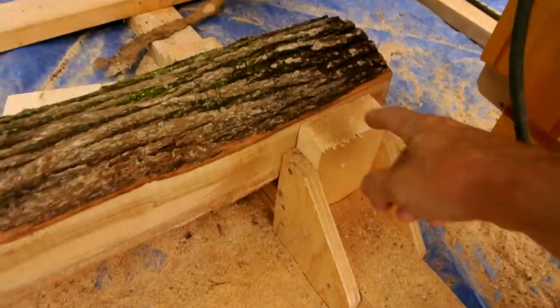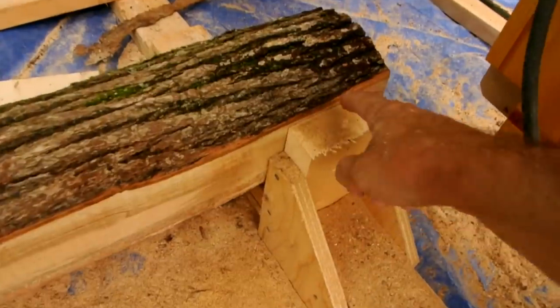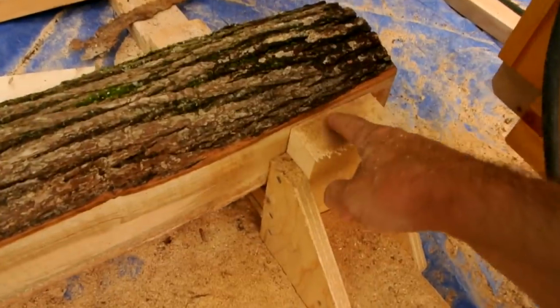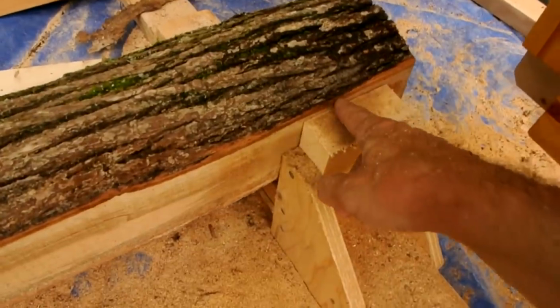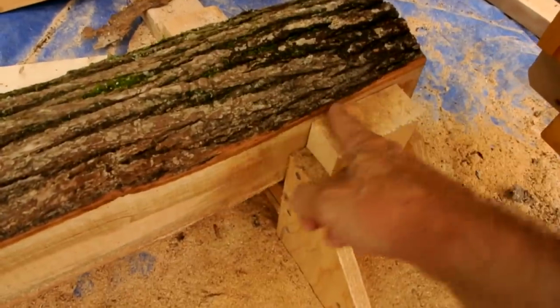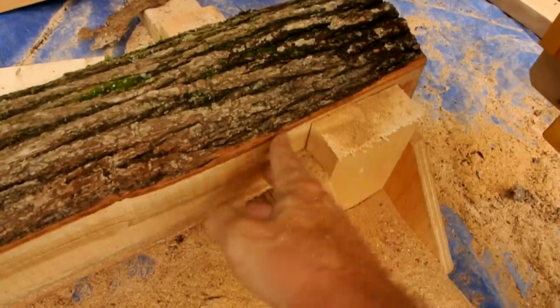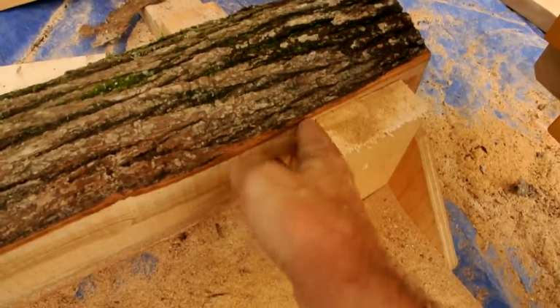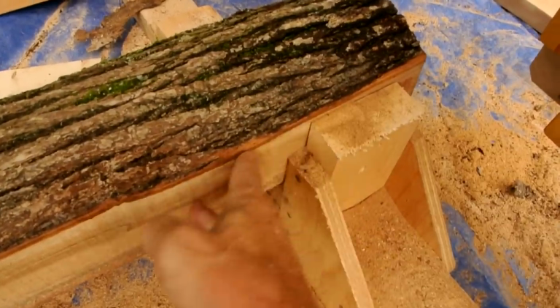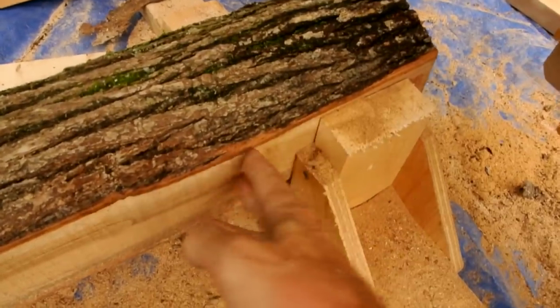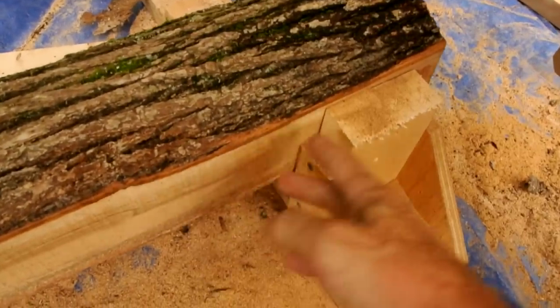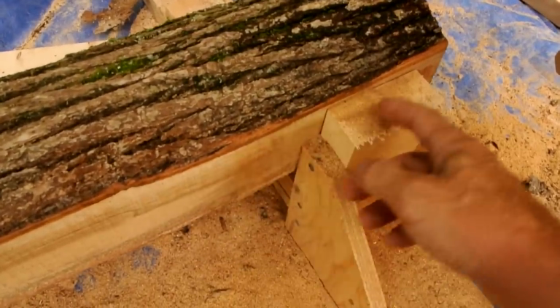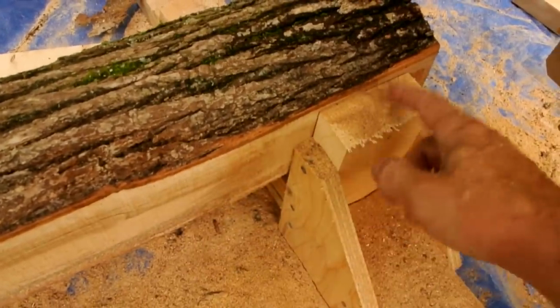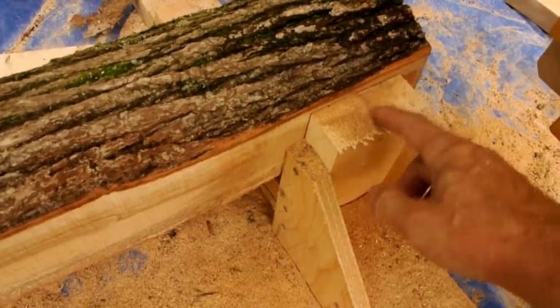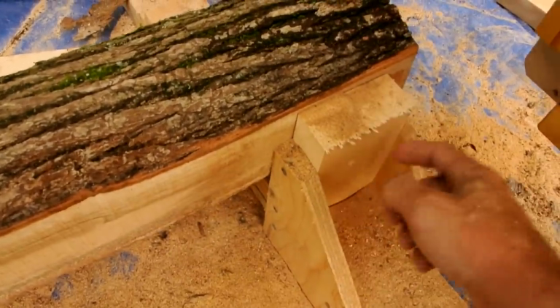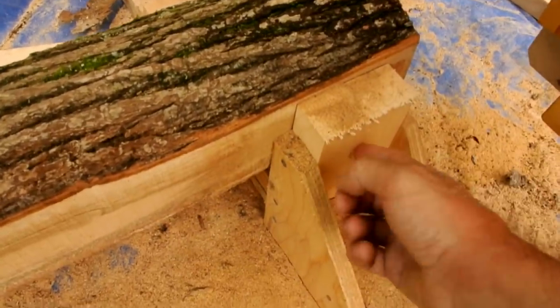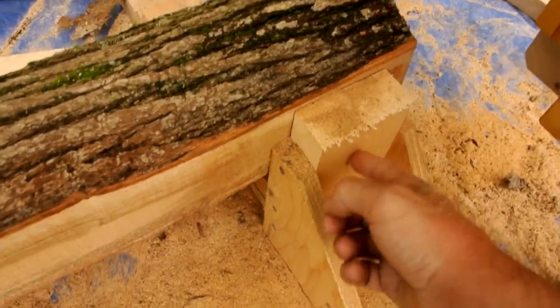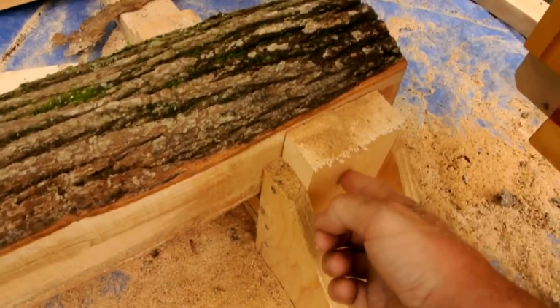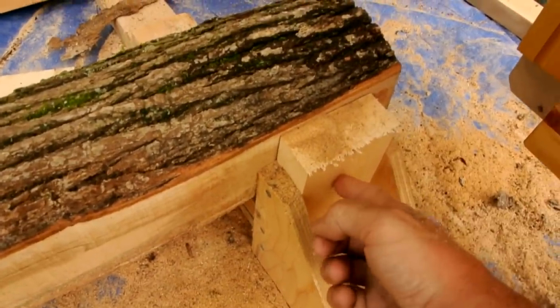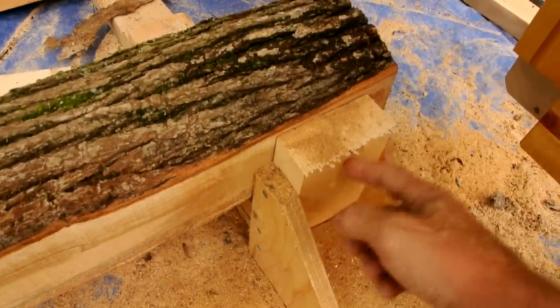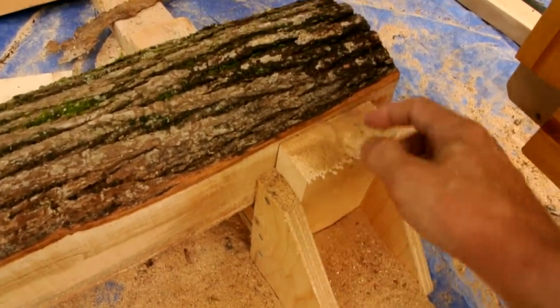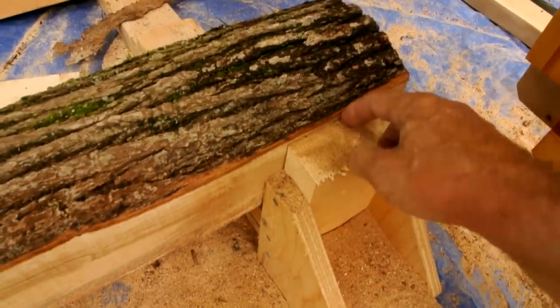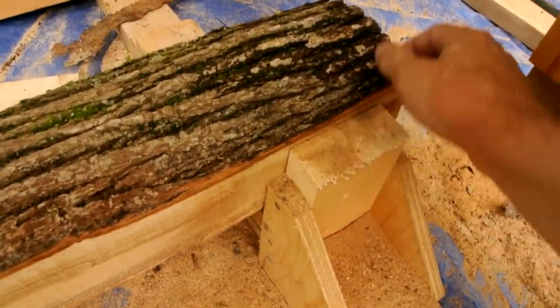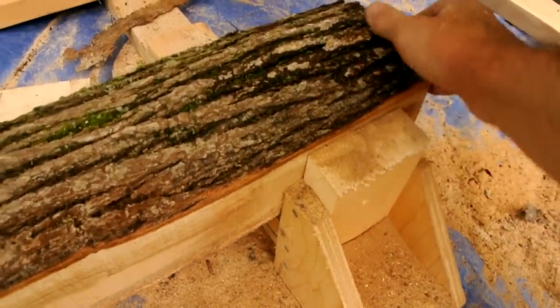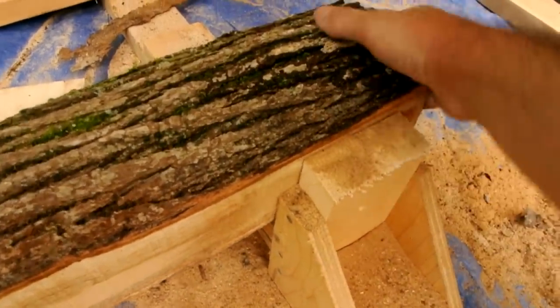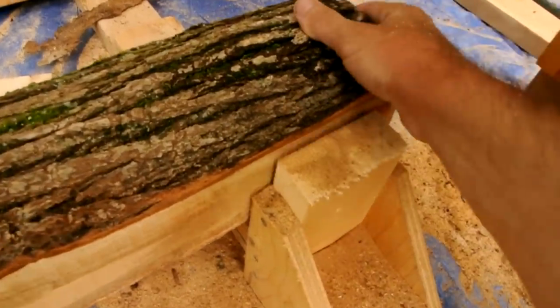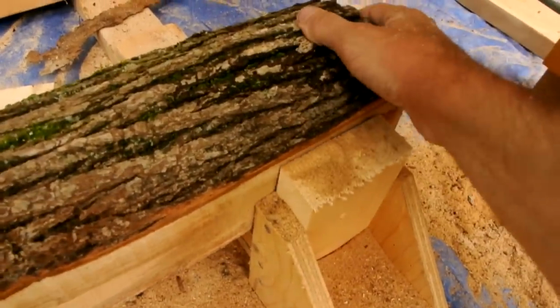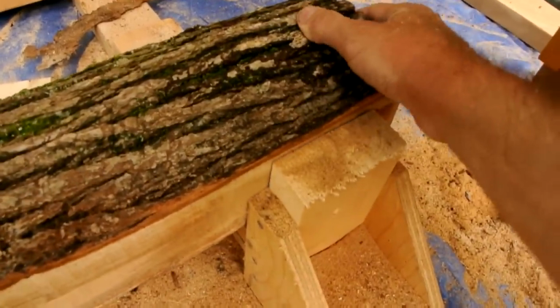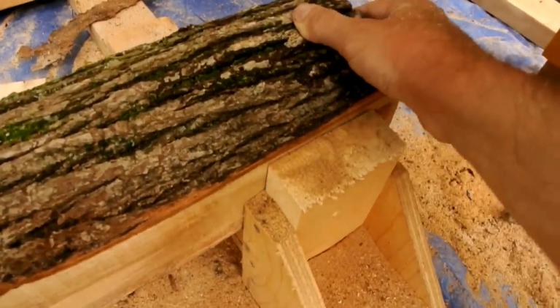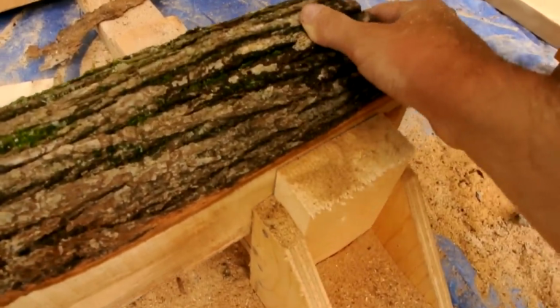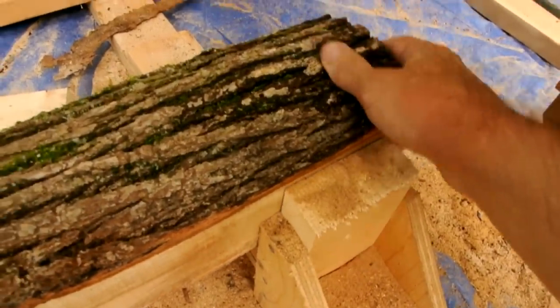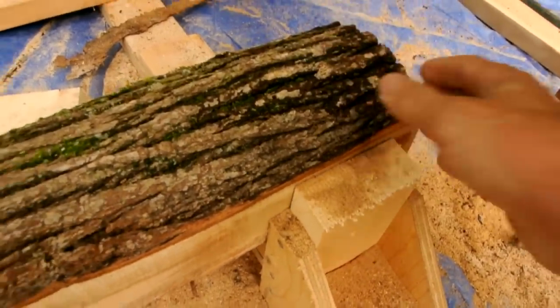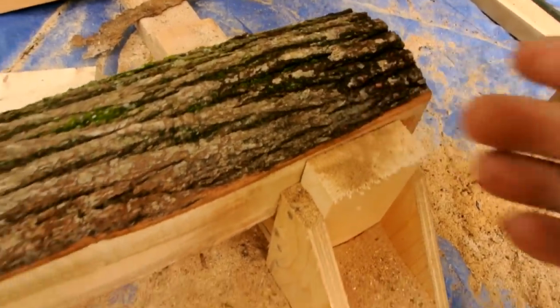Once I have a flat side on here, I can skip the screws for holding it on, because it'll hold on here firmly just fine without.